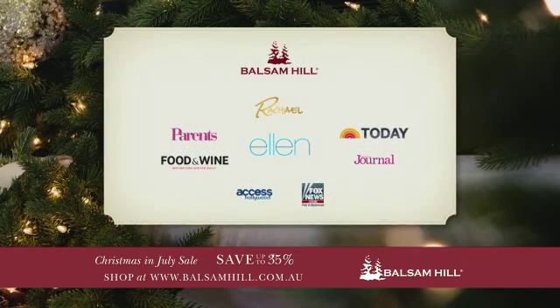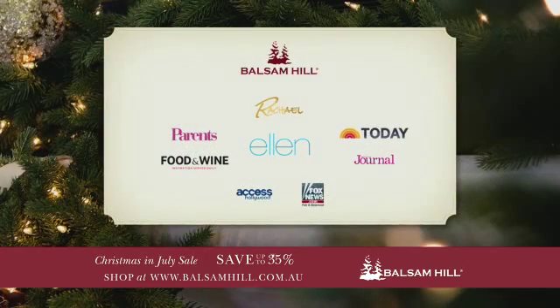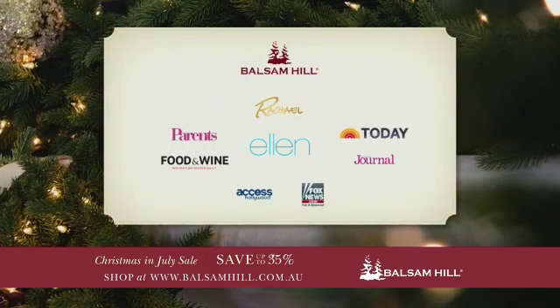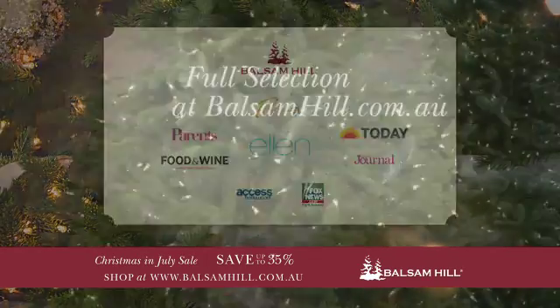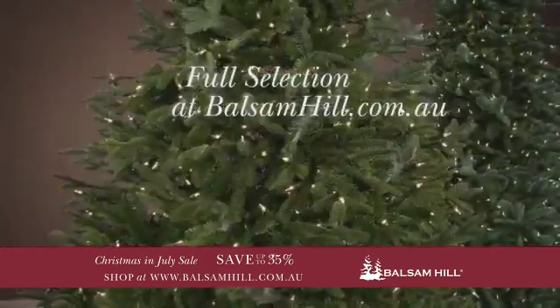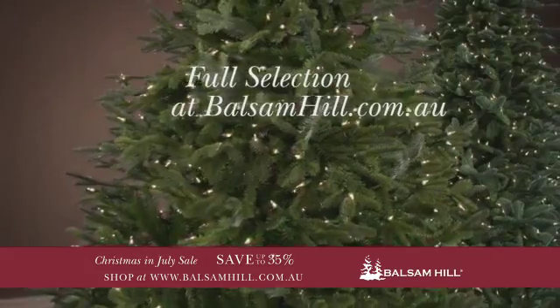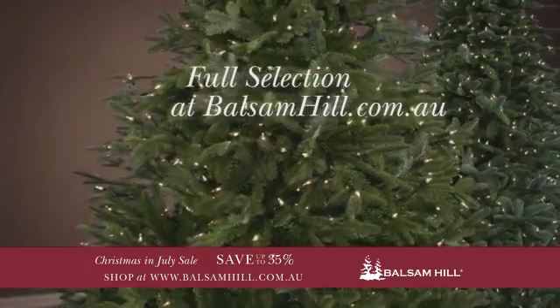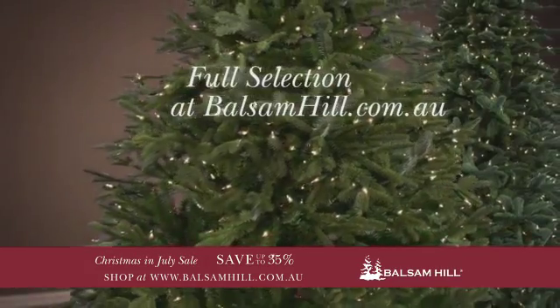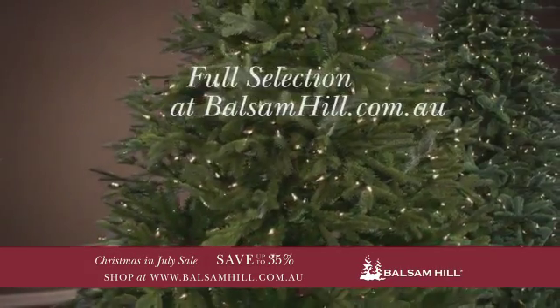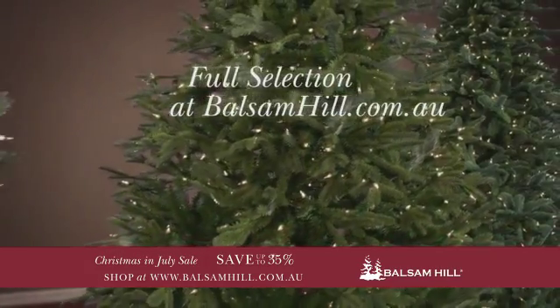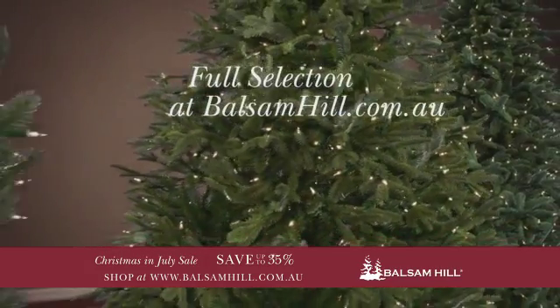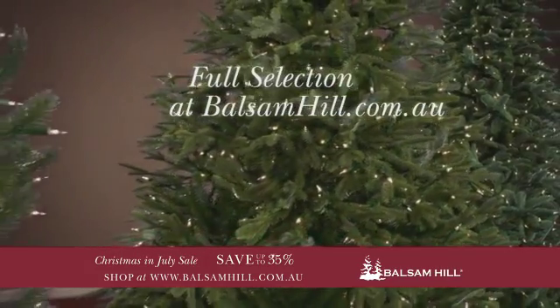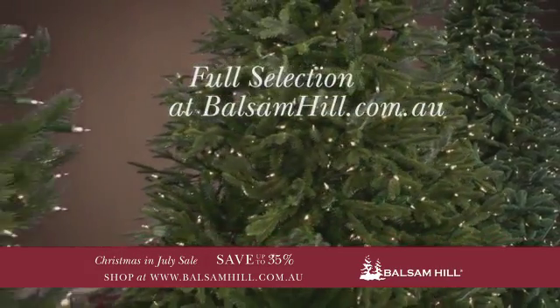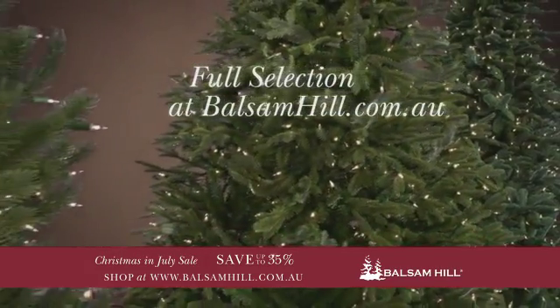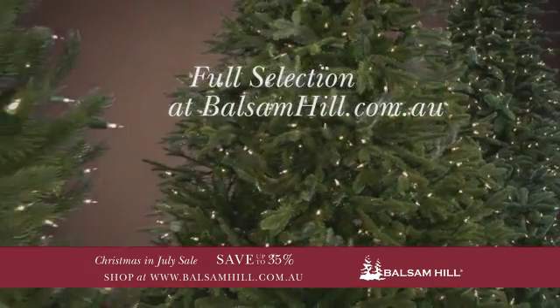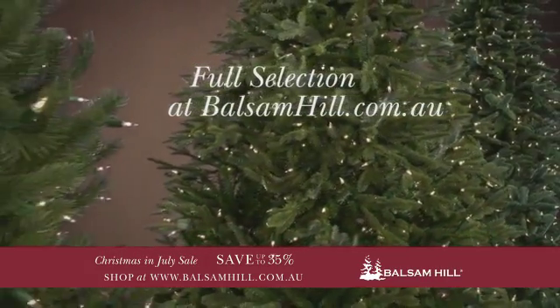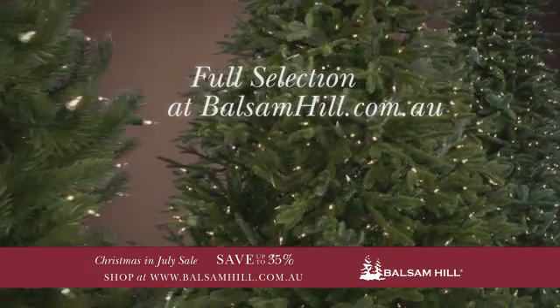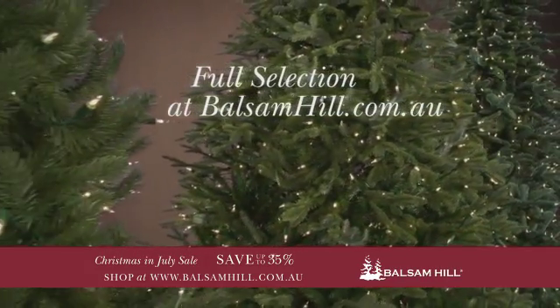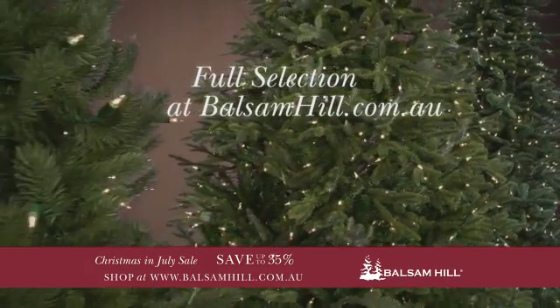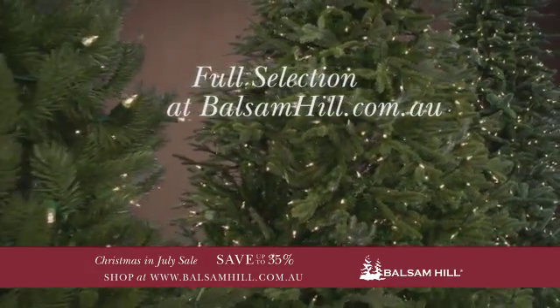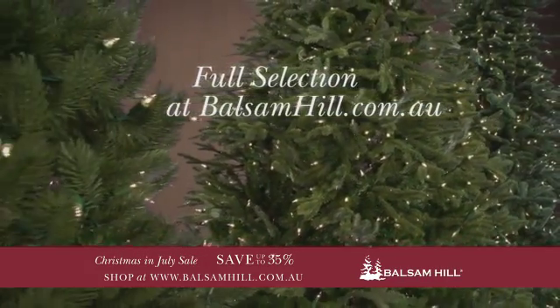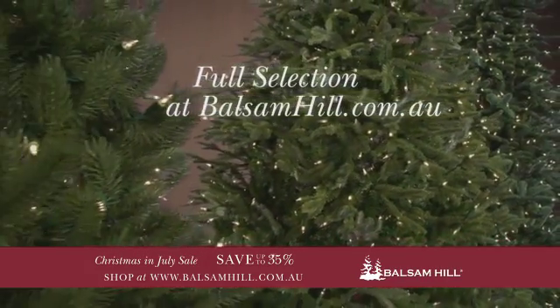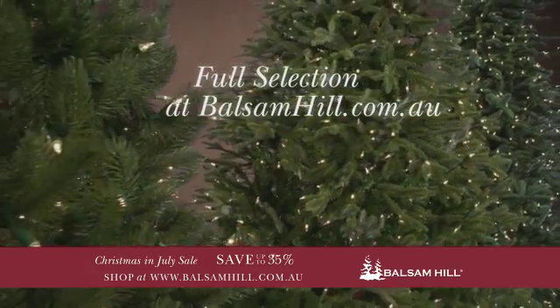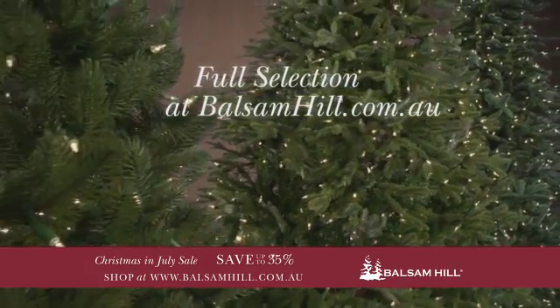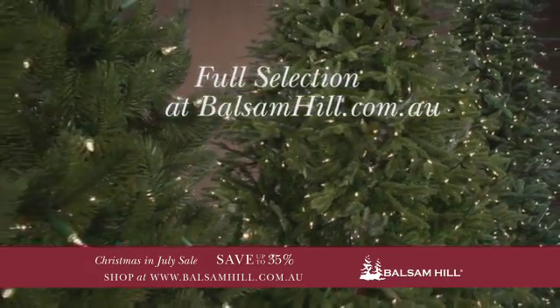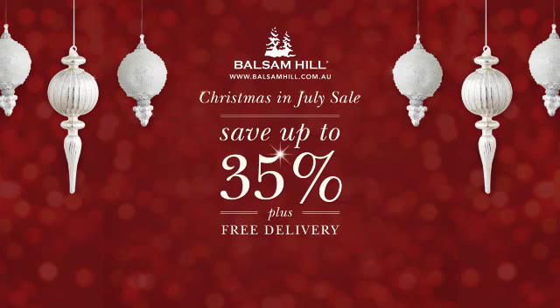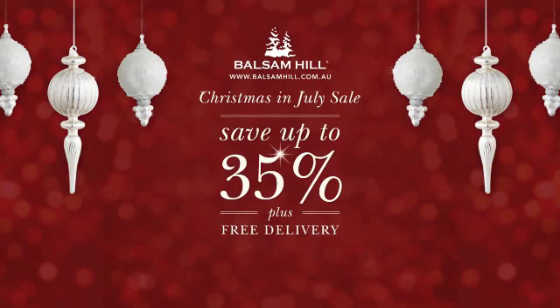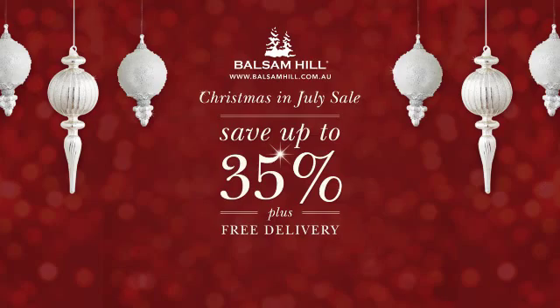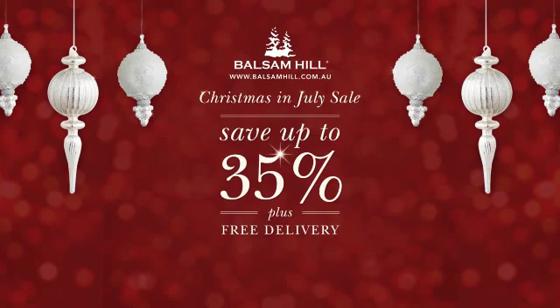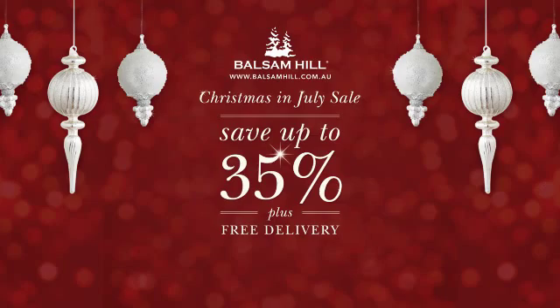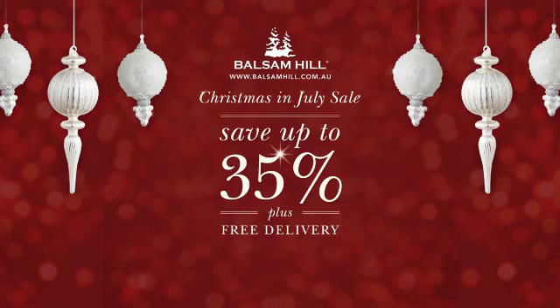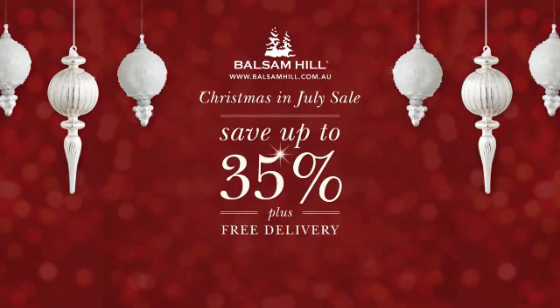Visit BalsamHill.com.au and view our curated selection of trees to find the perfect tree for you.